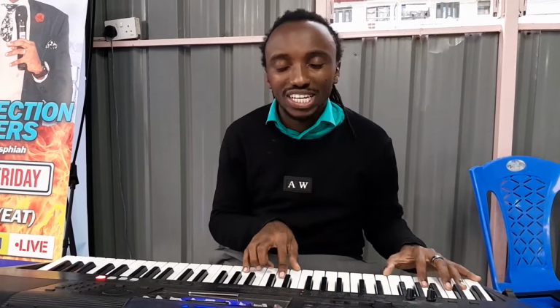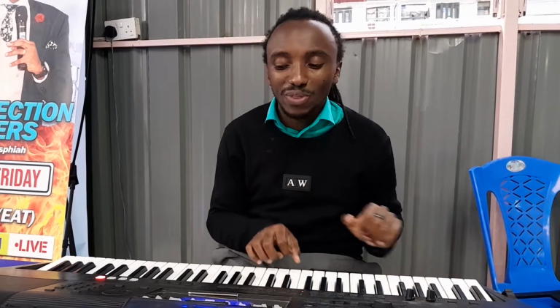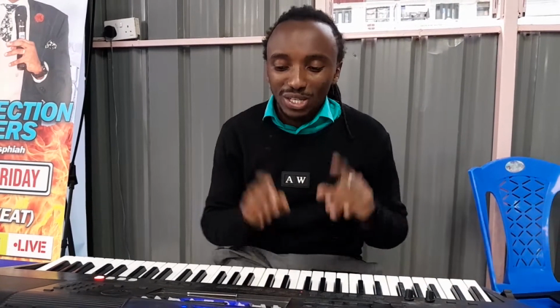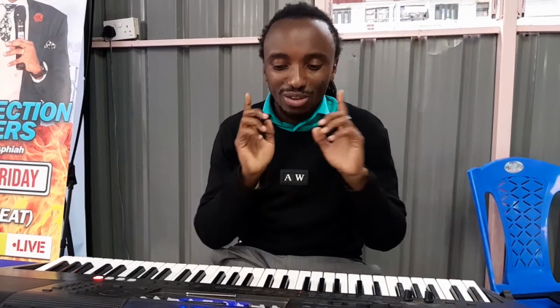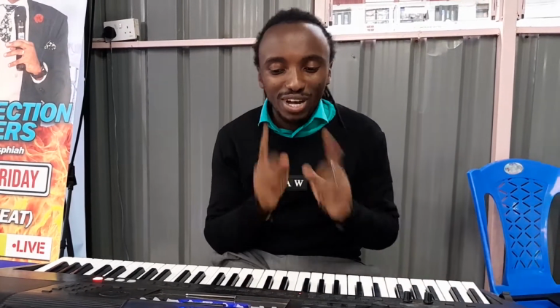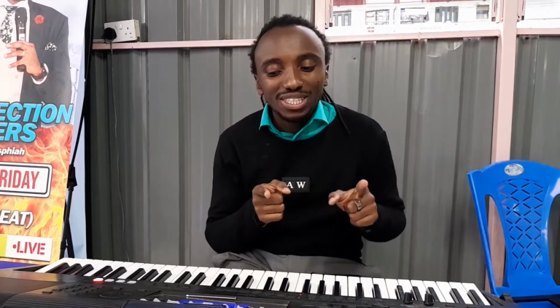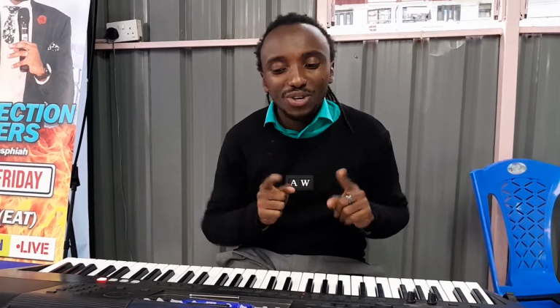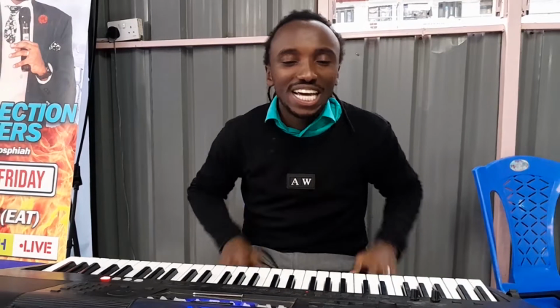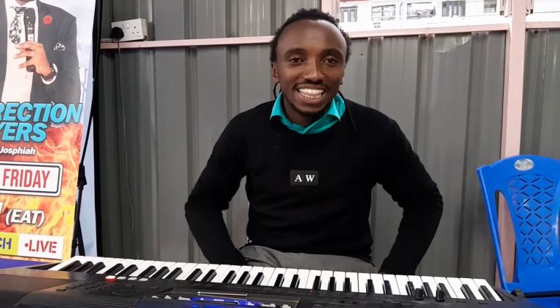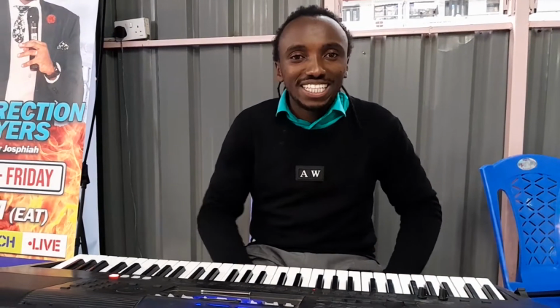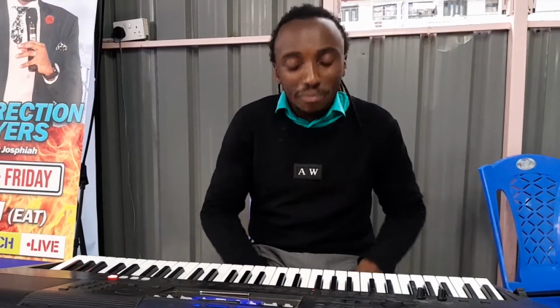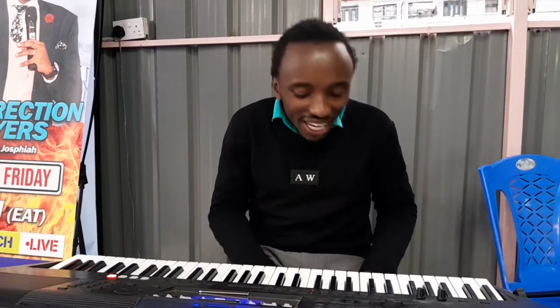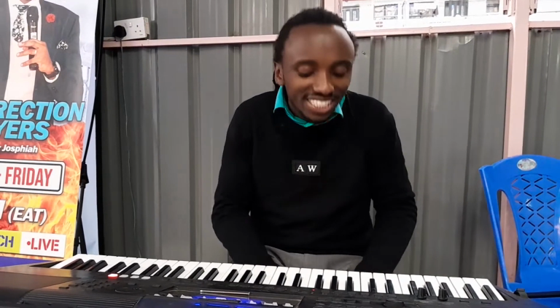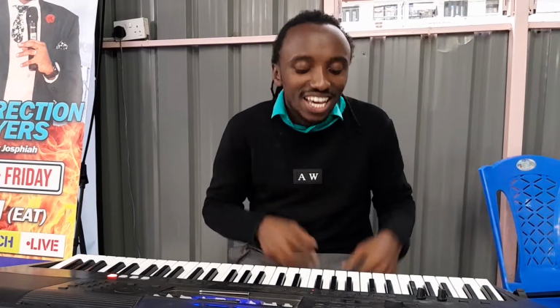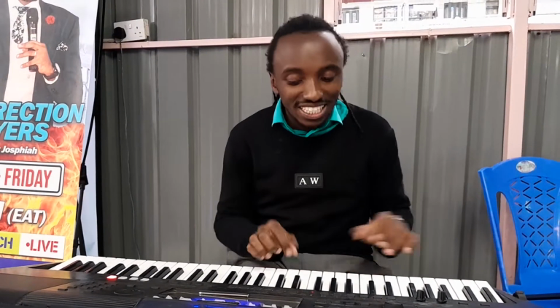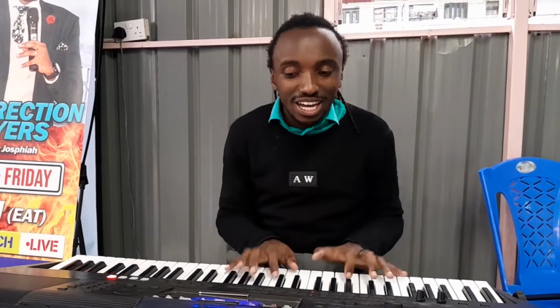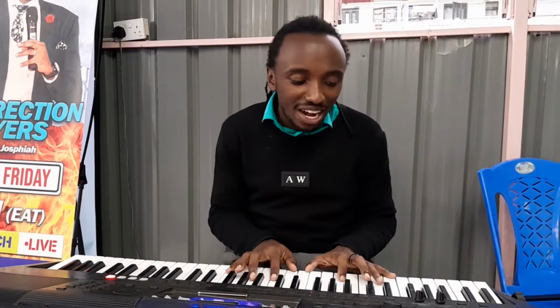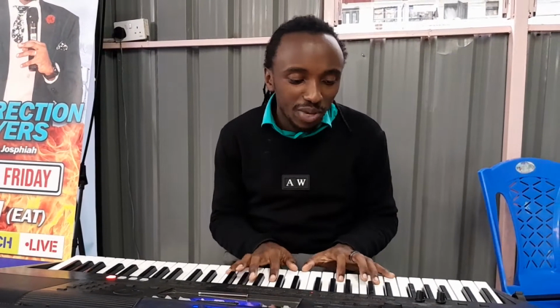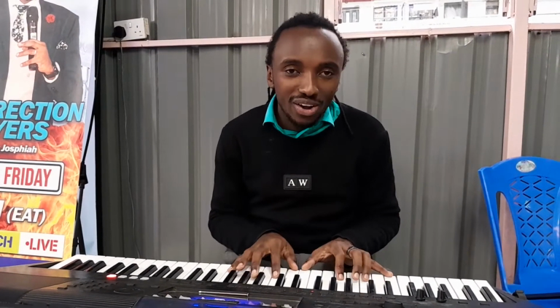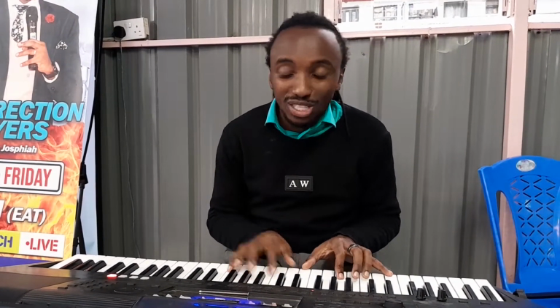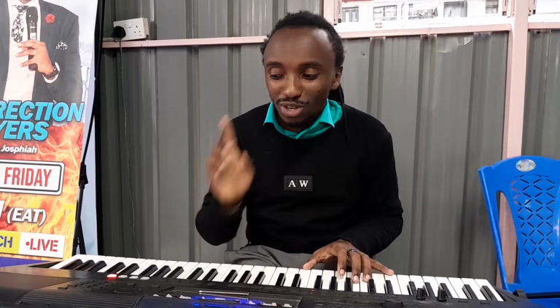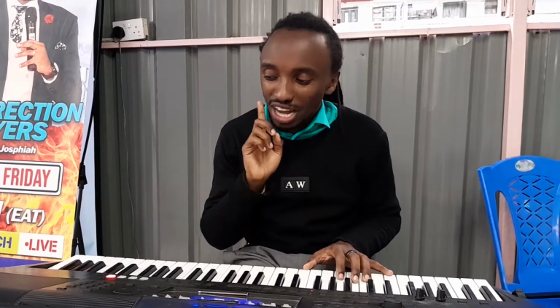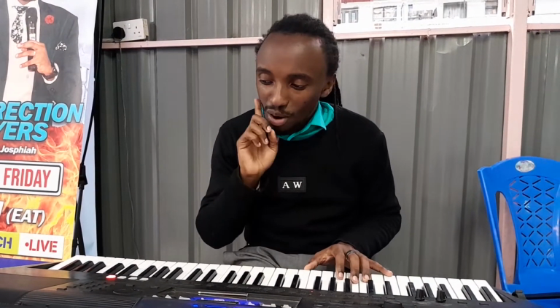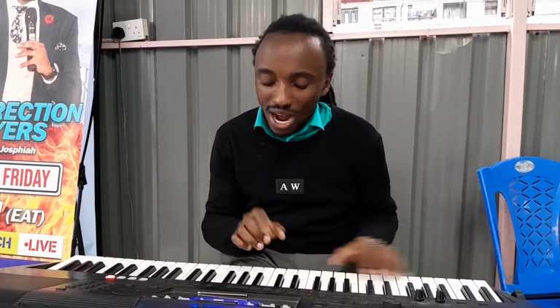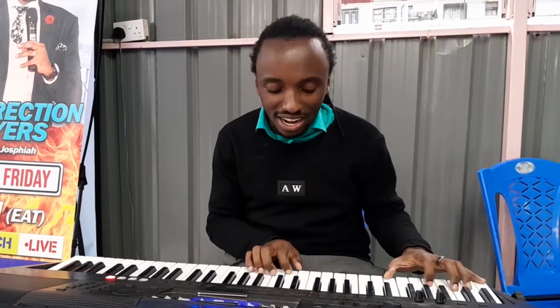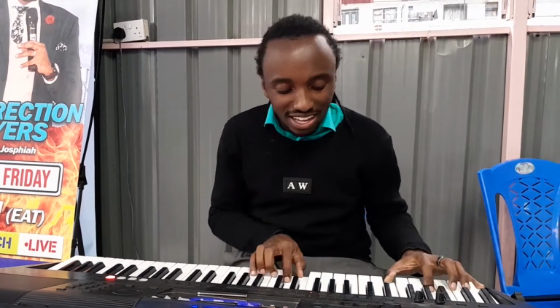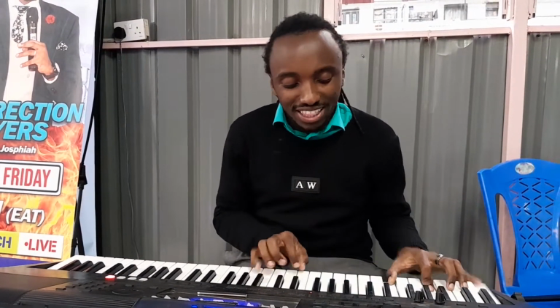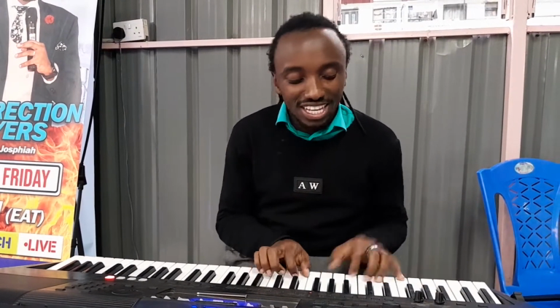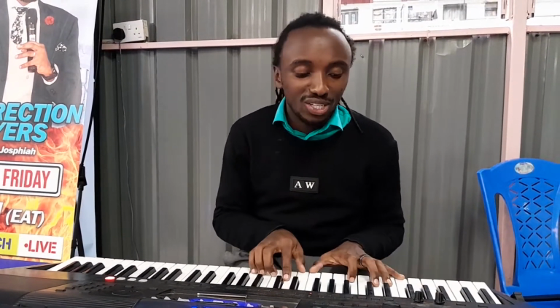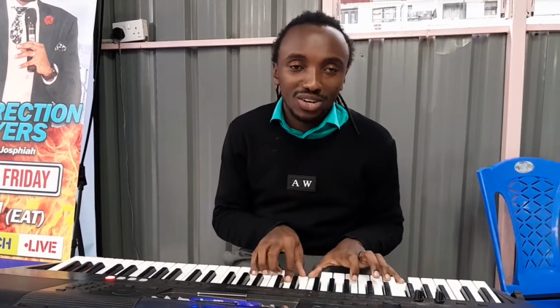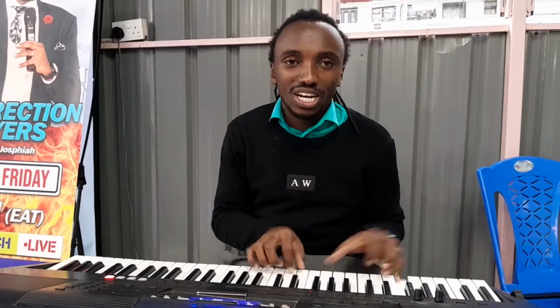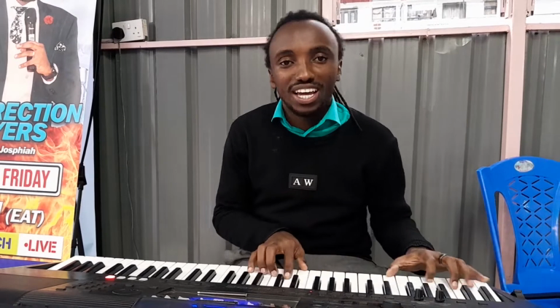So the first voice that I think is the best is the Grand Piano. It's voice number one. This is how it sounds like.